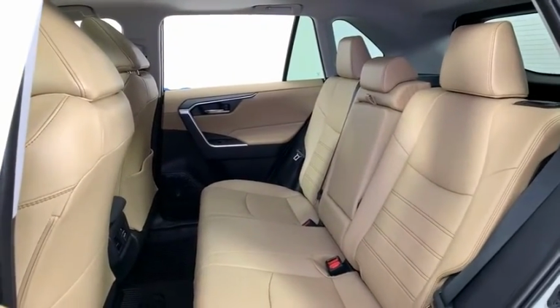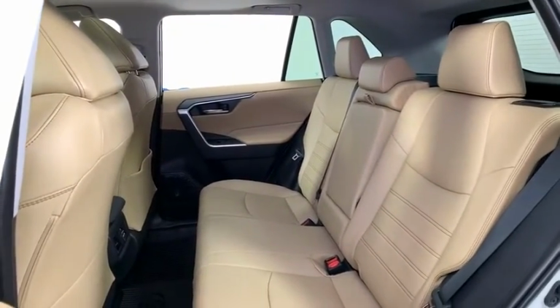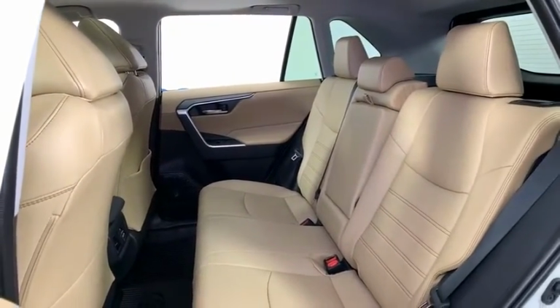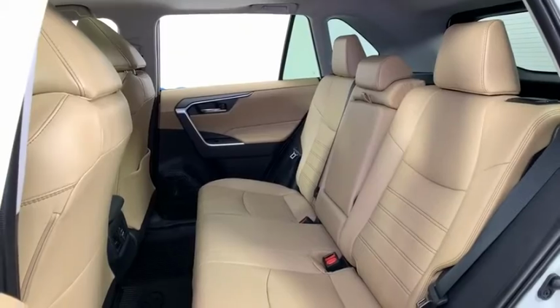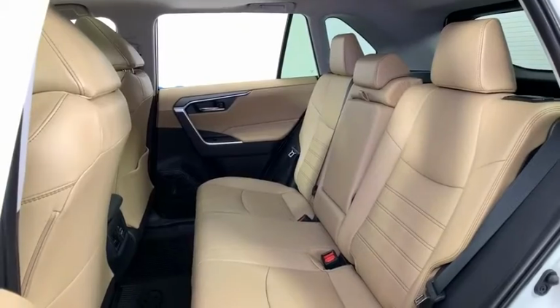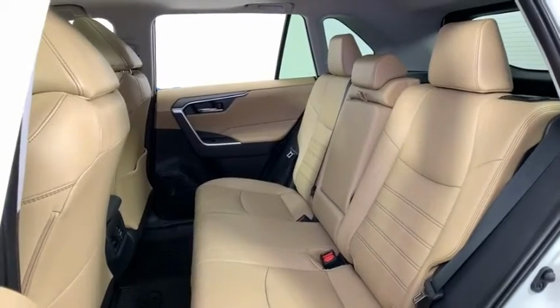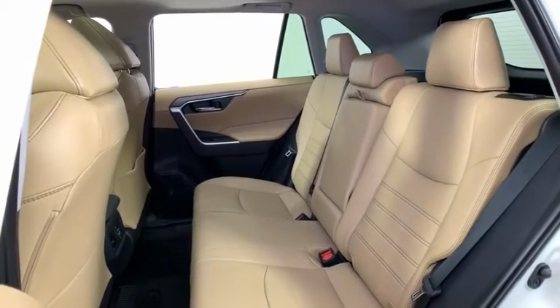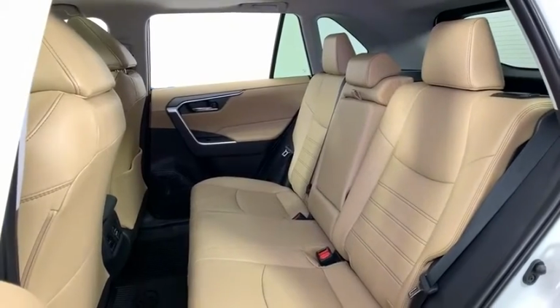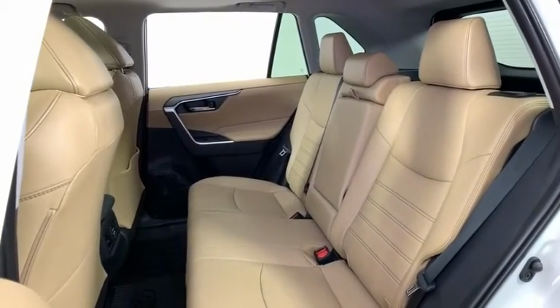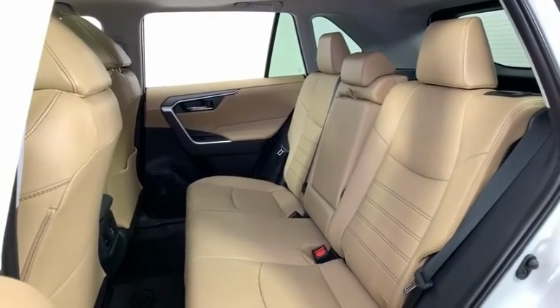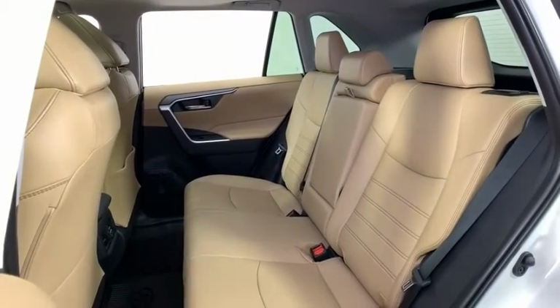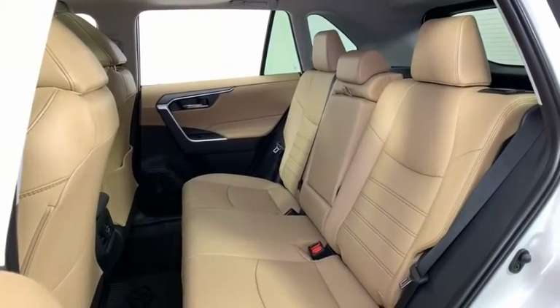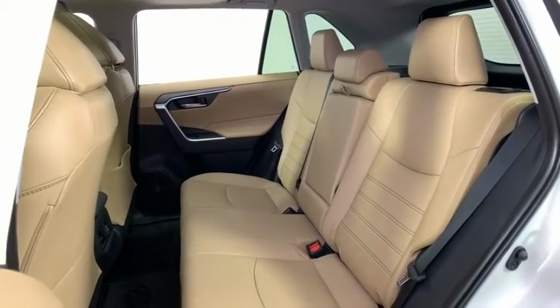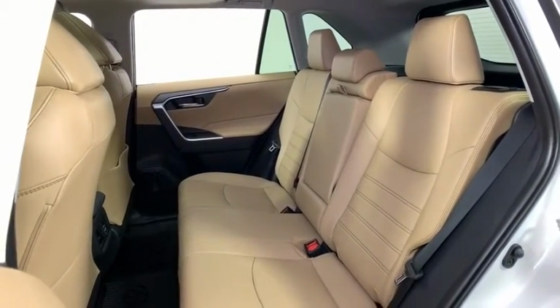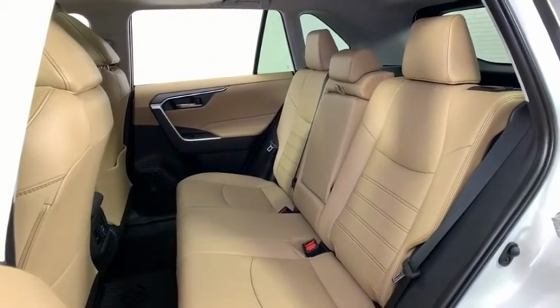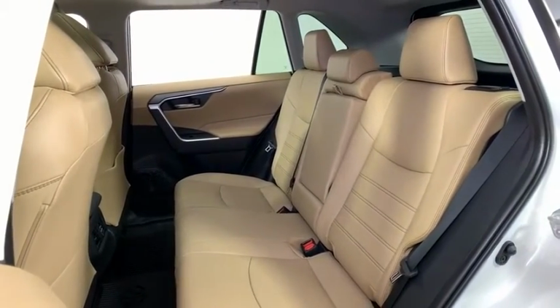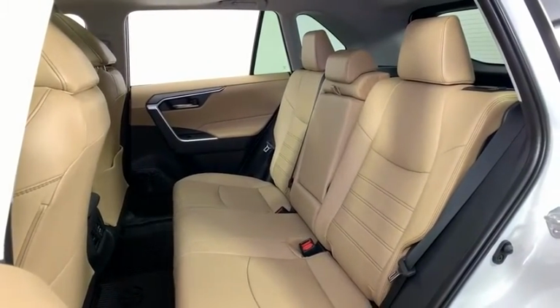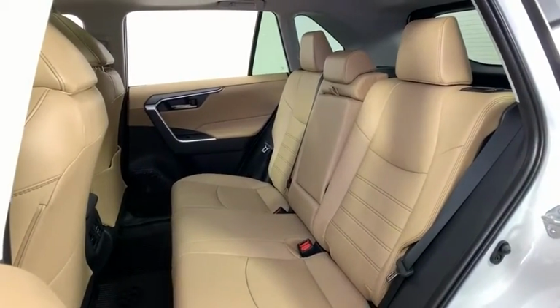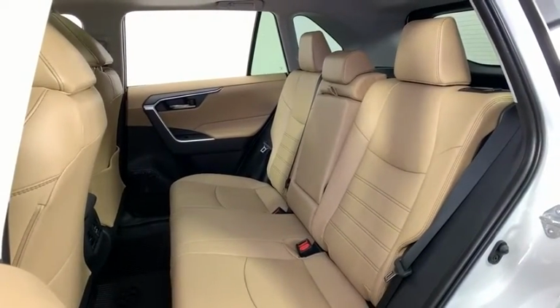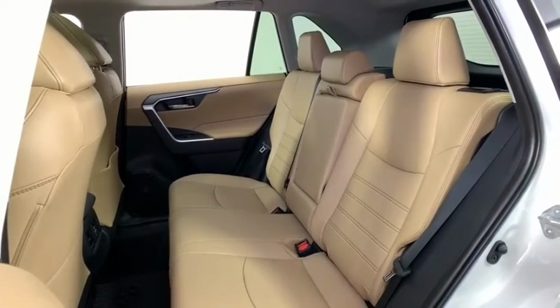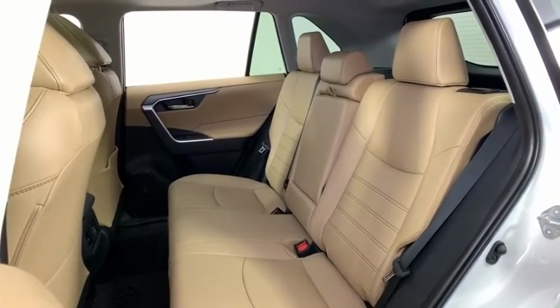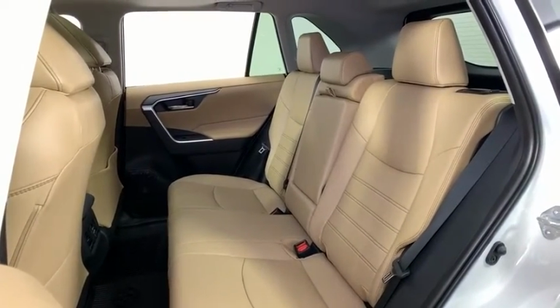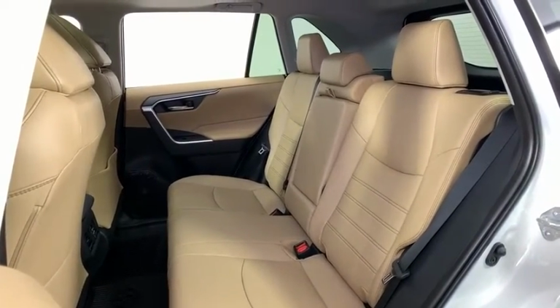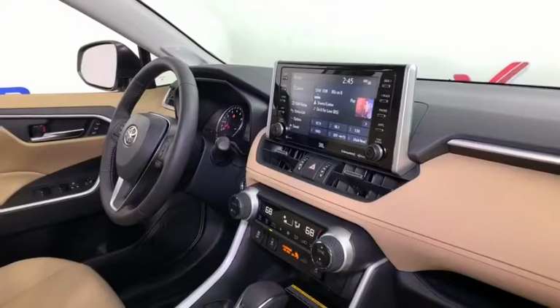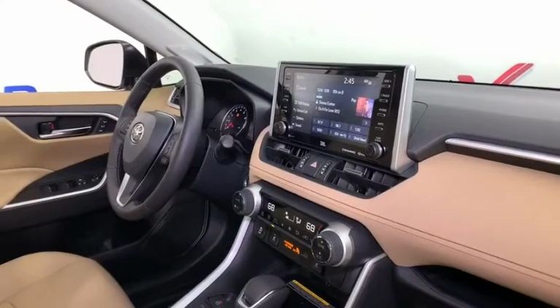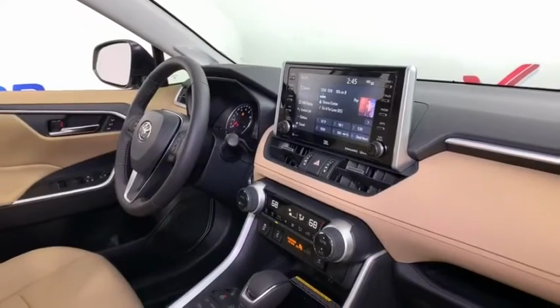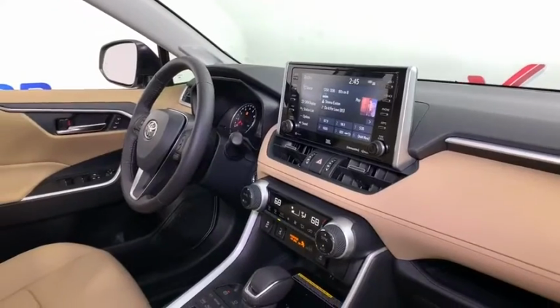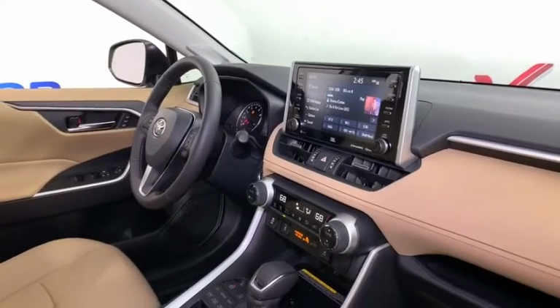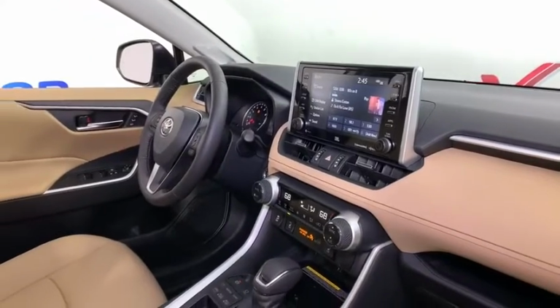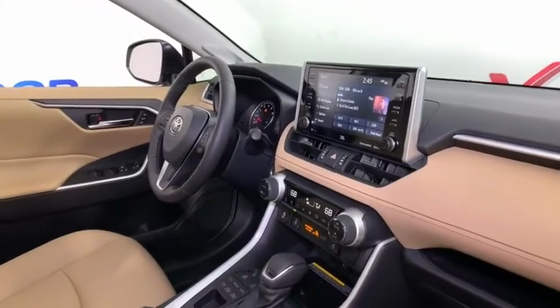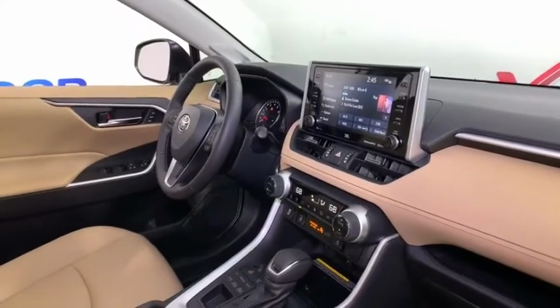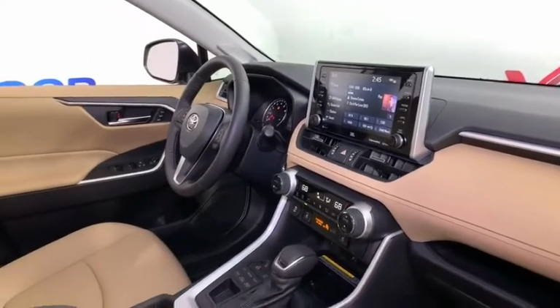tachometer, panic alarm, power moonroof, brake assist, power driver's seat, rear window wiper.